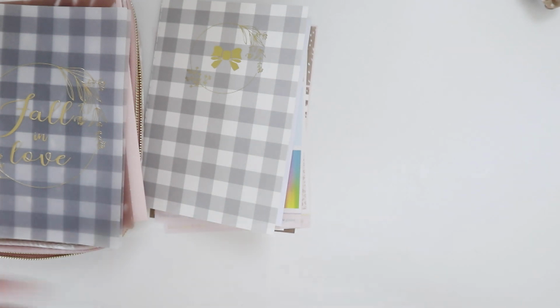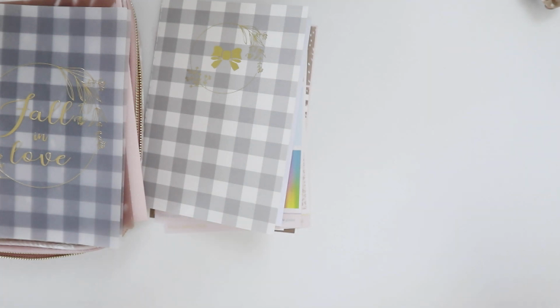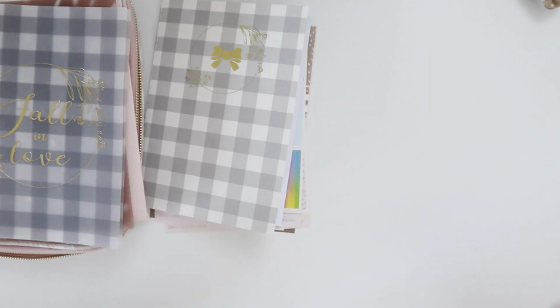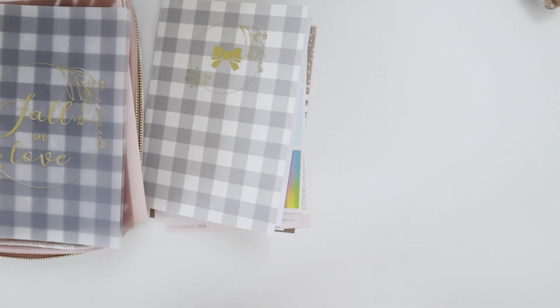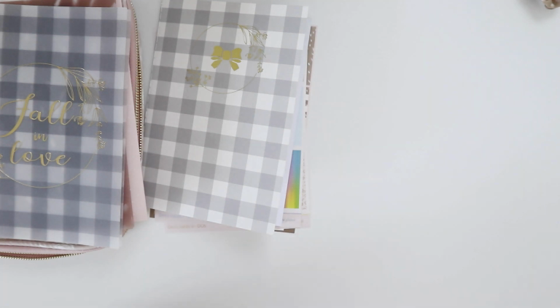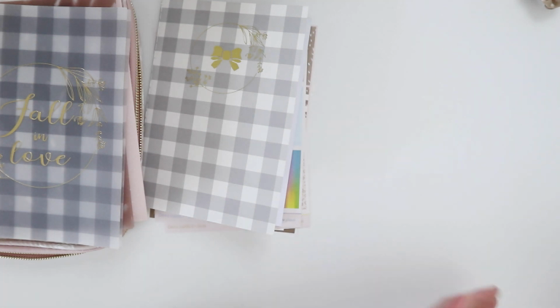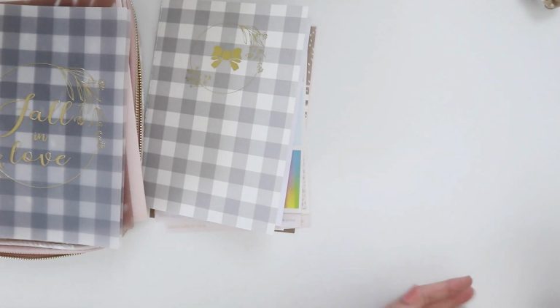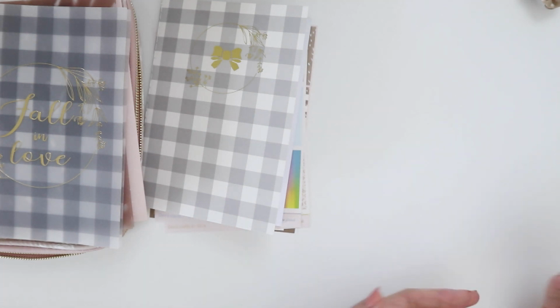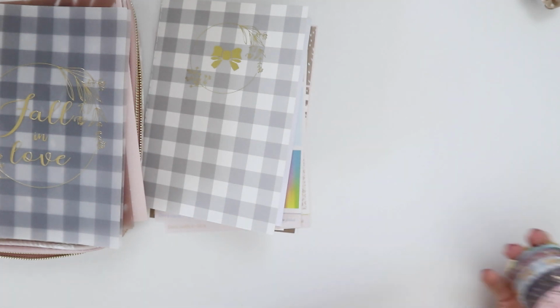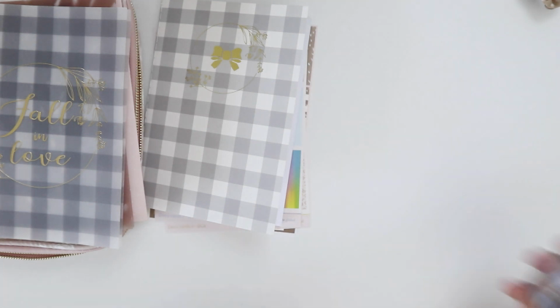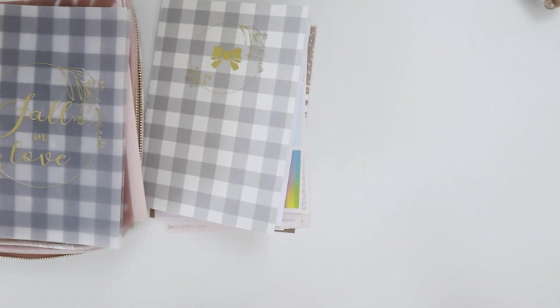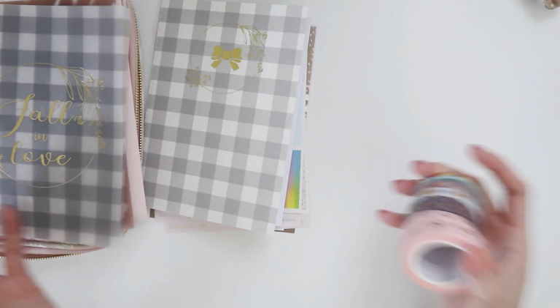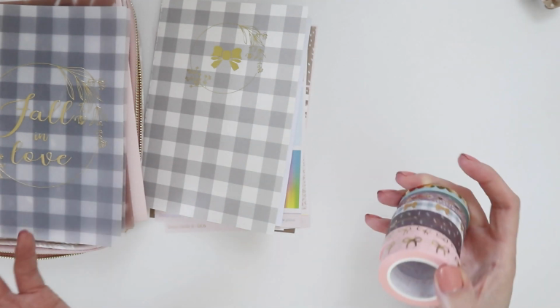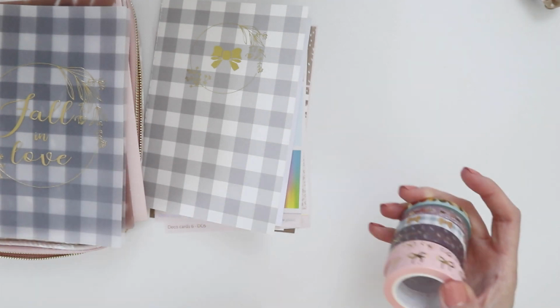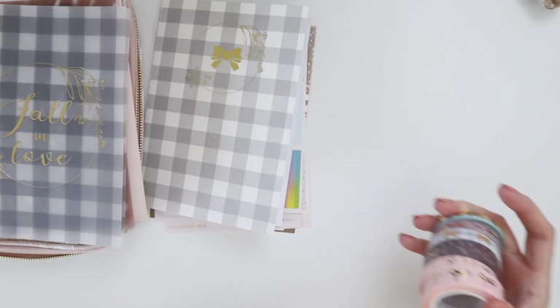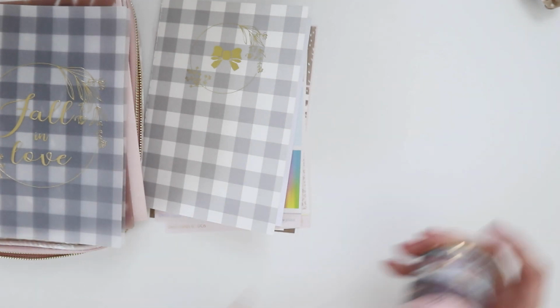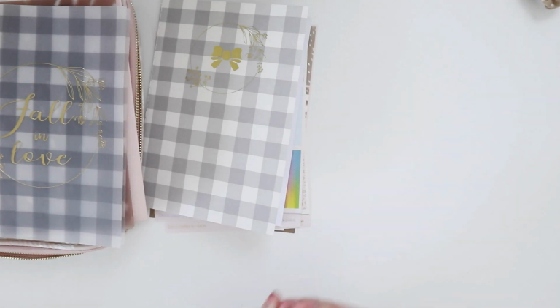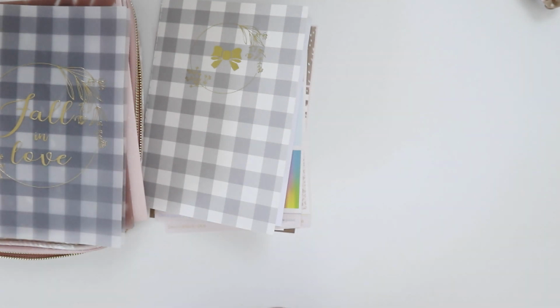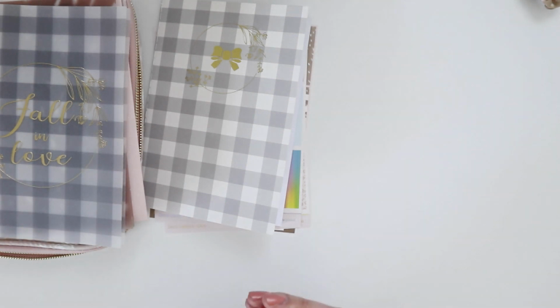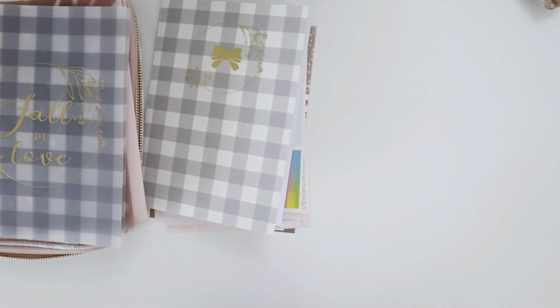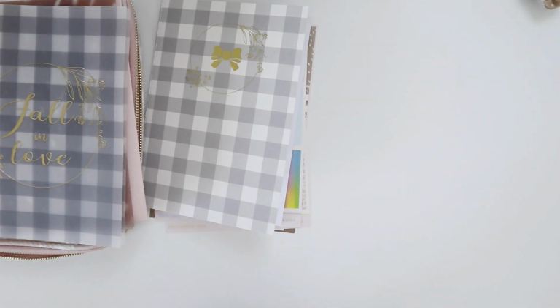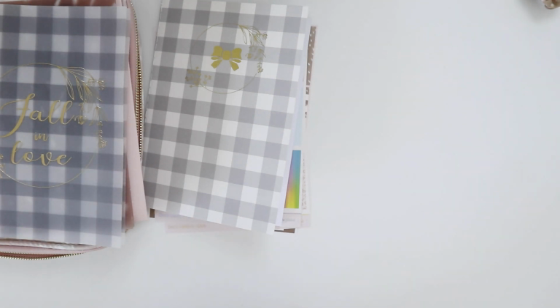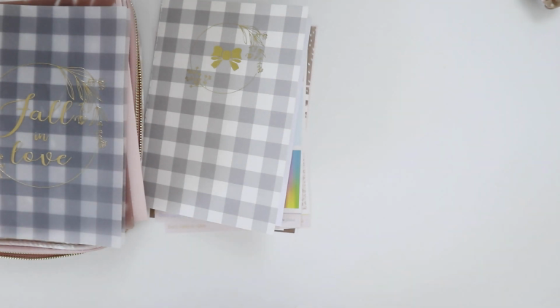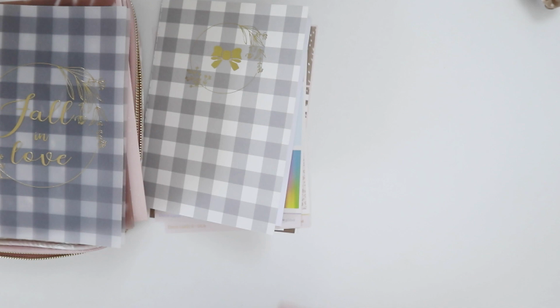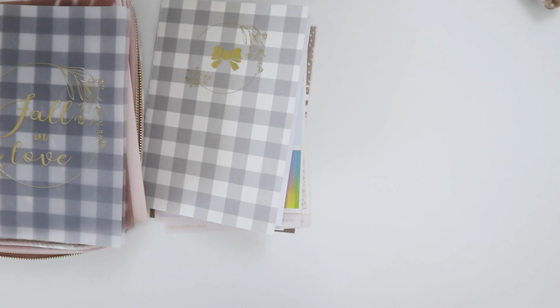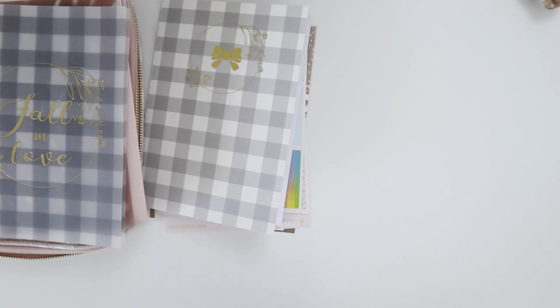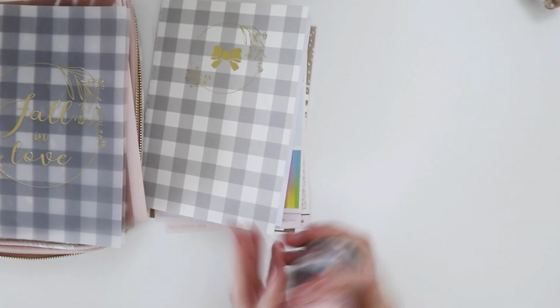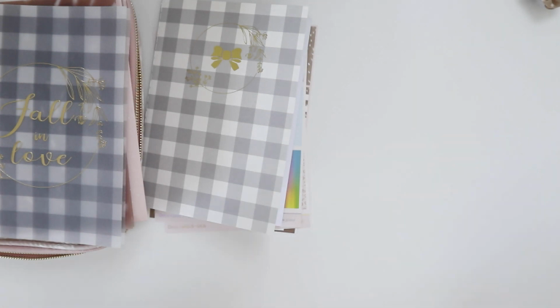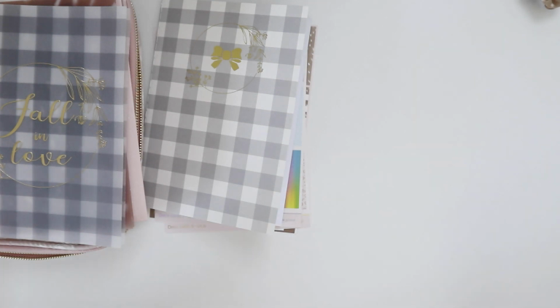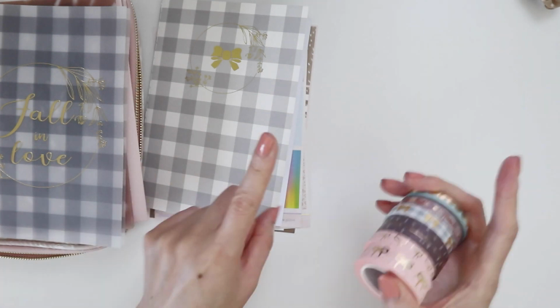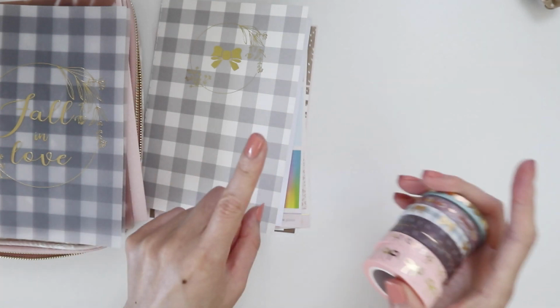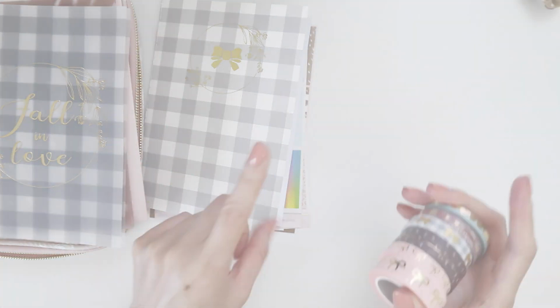That is everything in the November Simply Gilded box! I hope you guys find these videos useful in deciding whether you want to subscribe for a box. Thank you so much for watching — this is Selena reporting from my room, back to the internet.